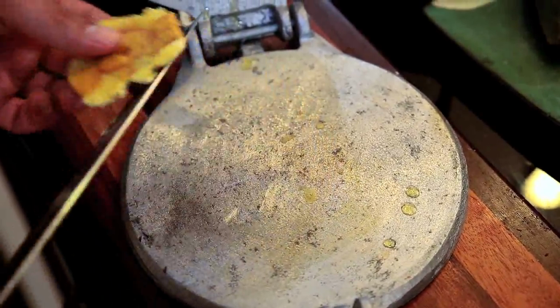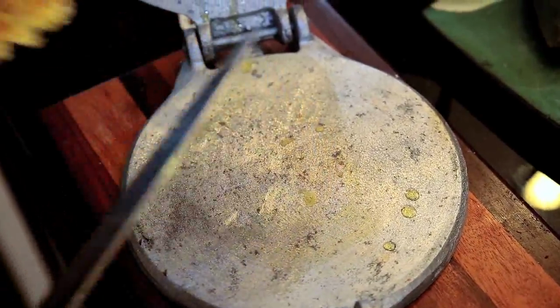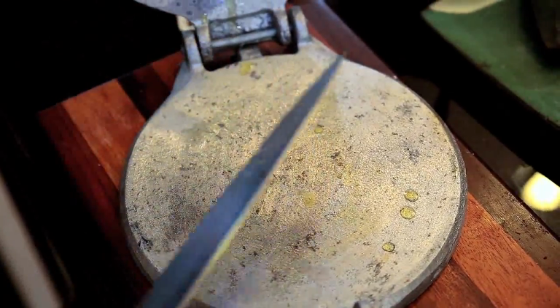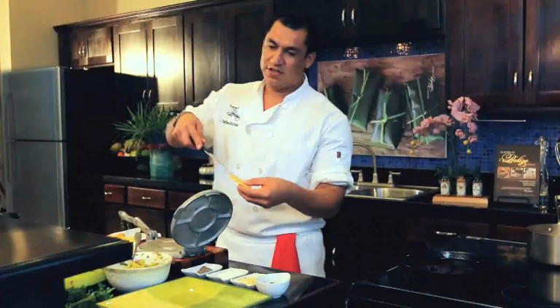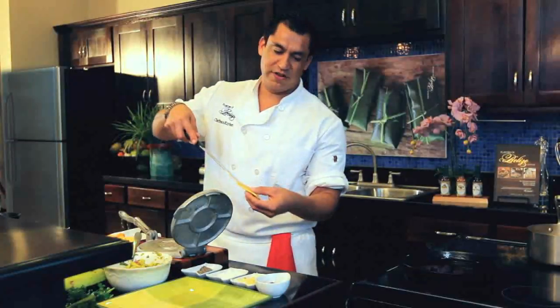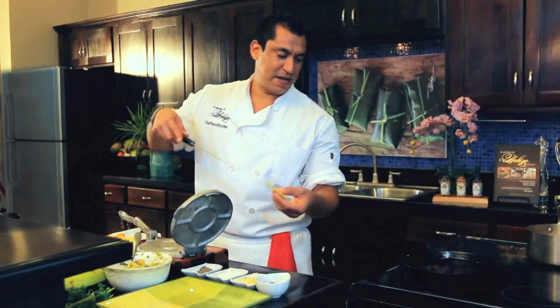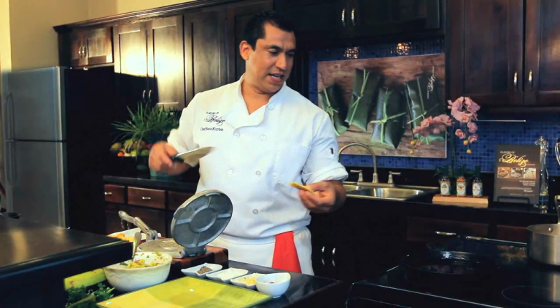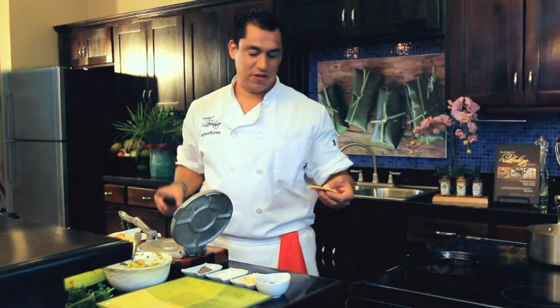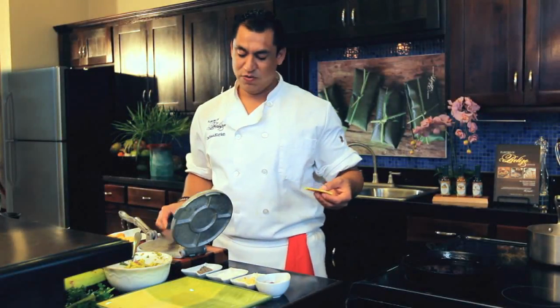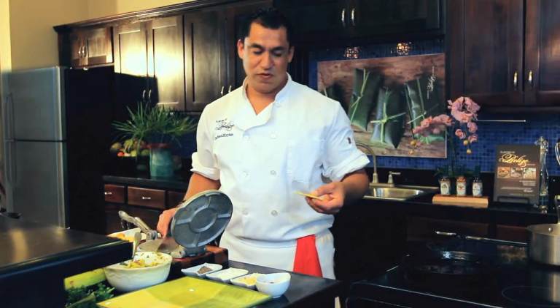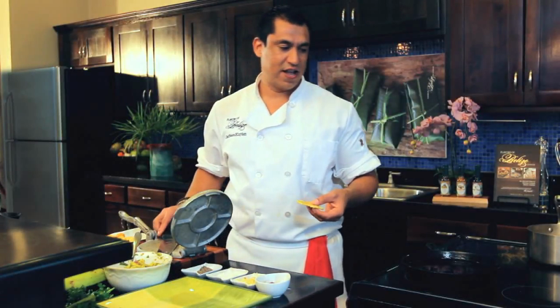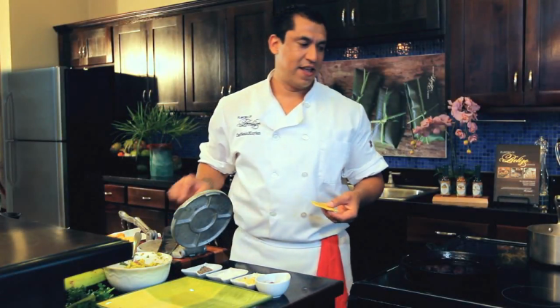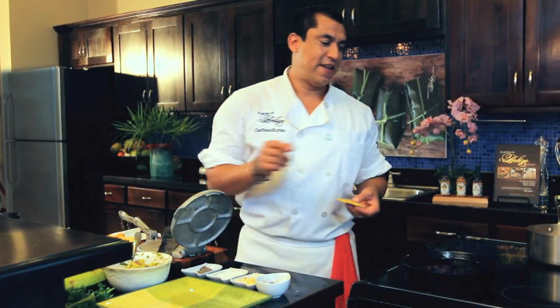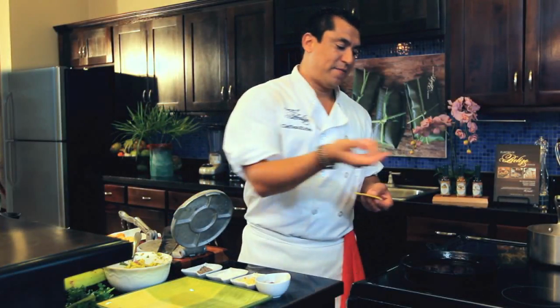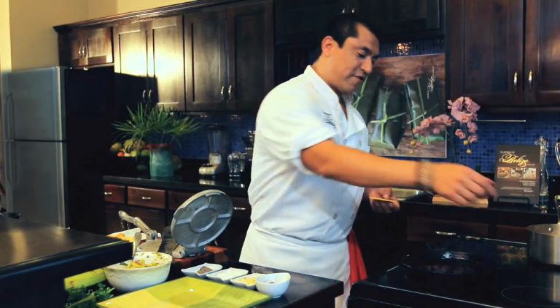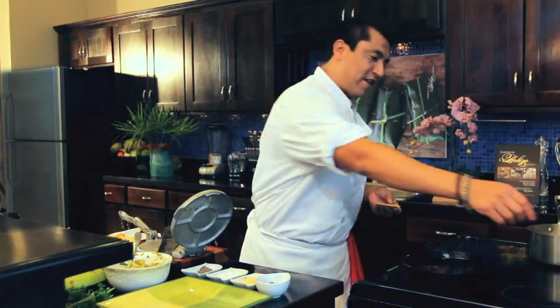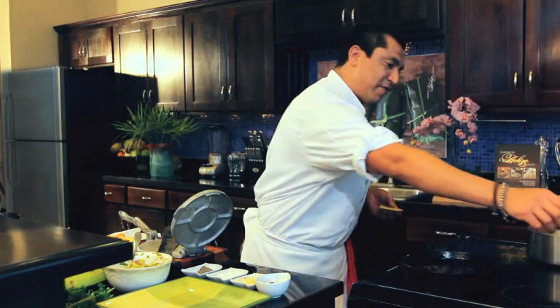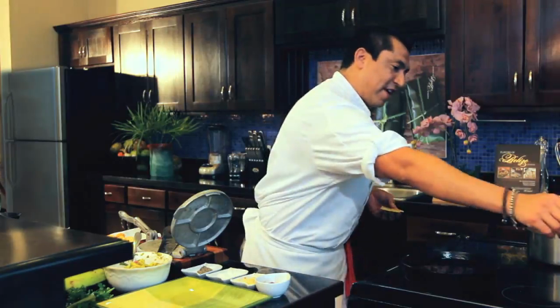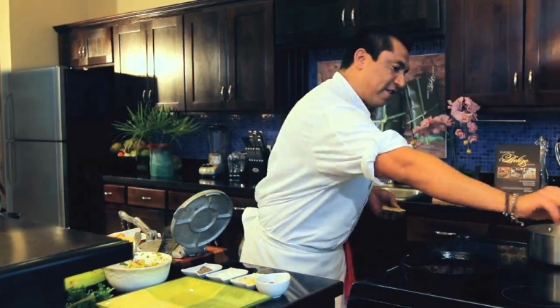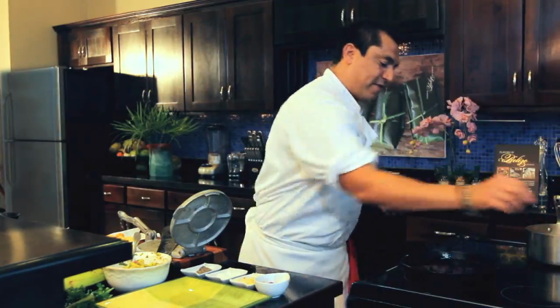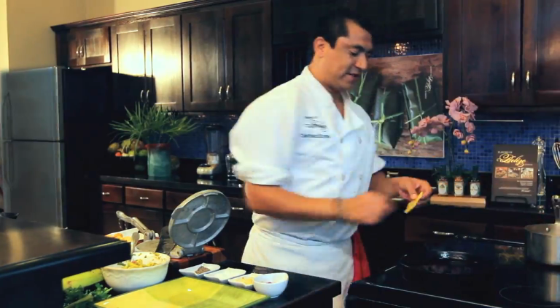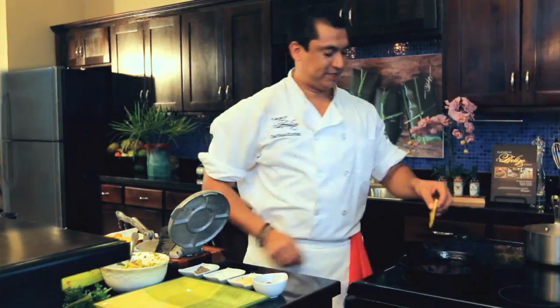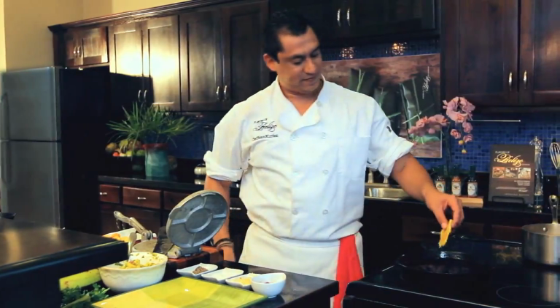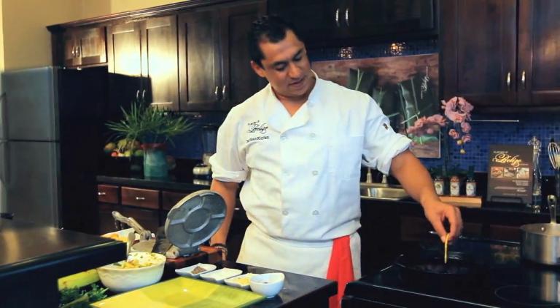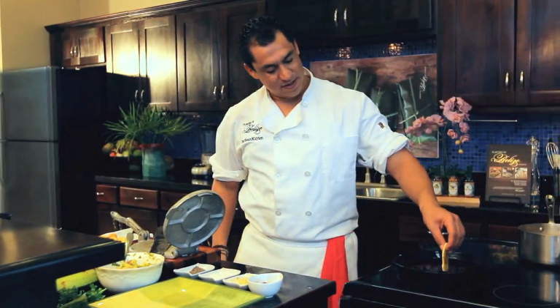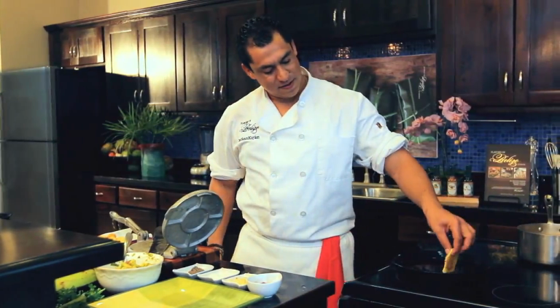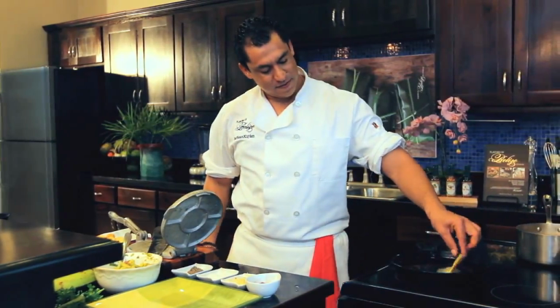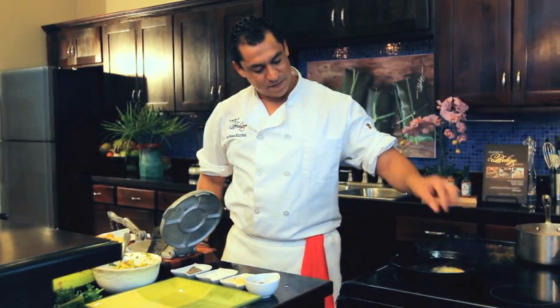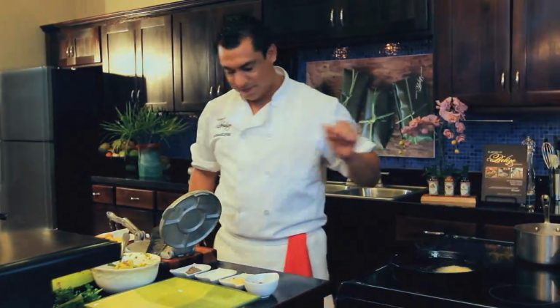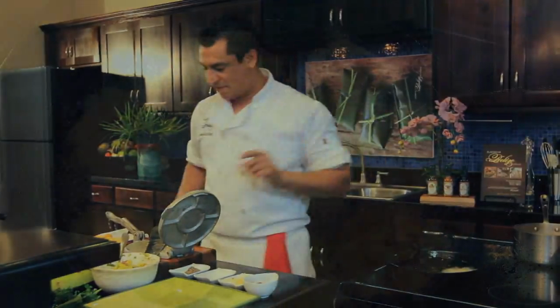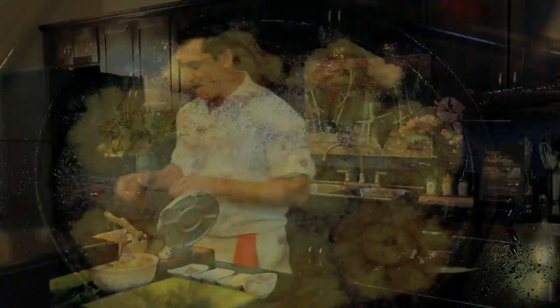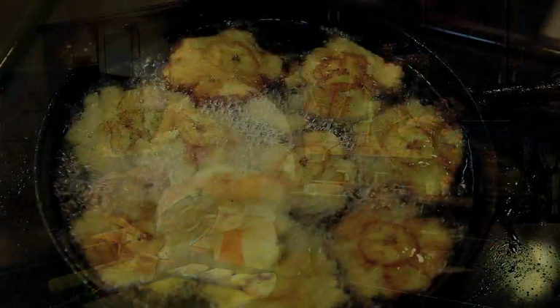Straight back into the oil. Crank up the fire and fry them again.